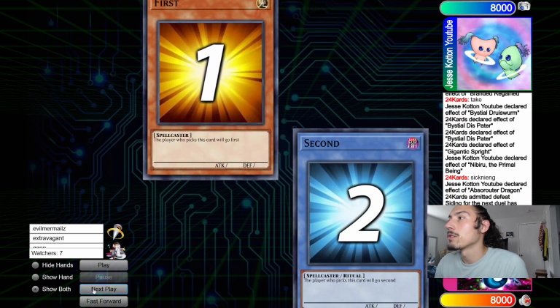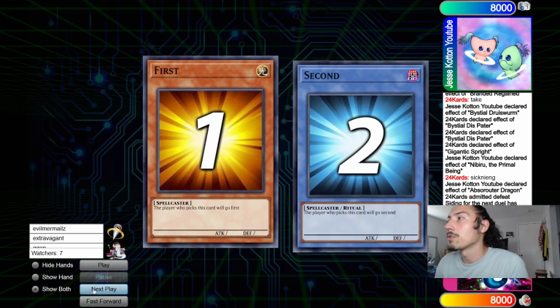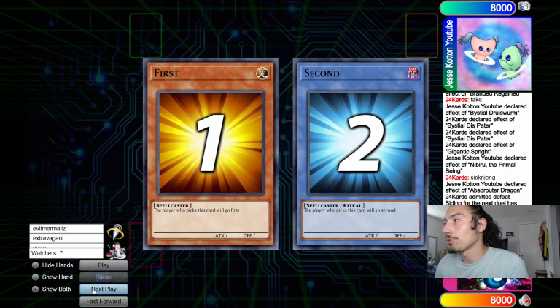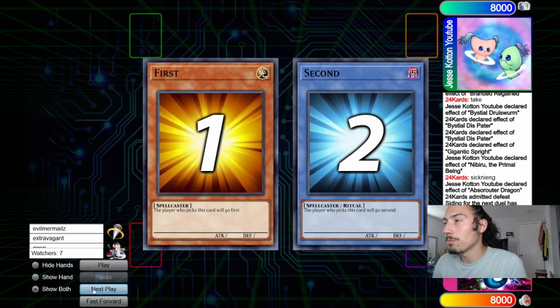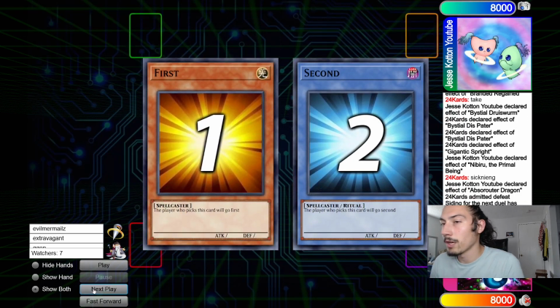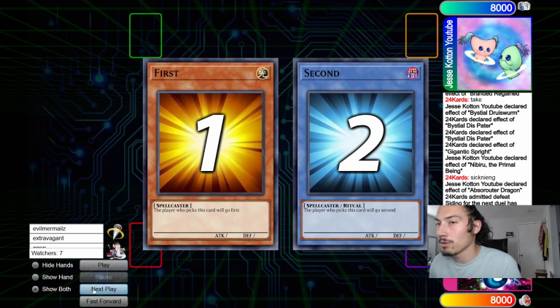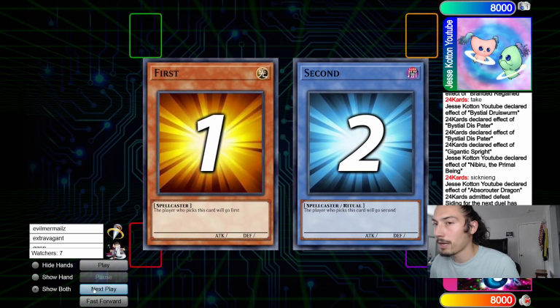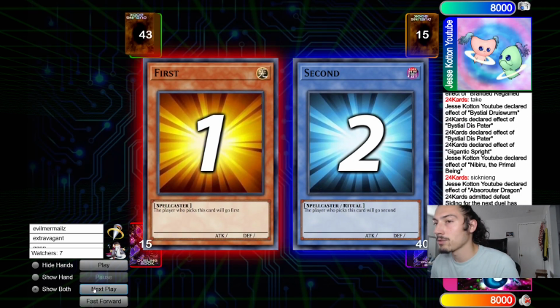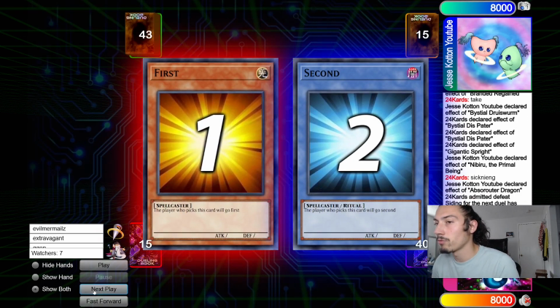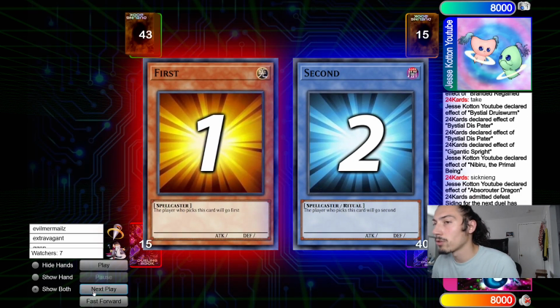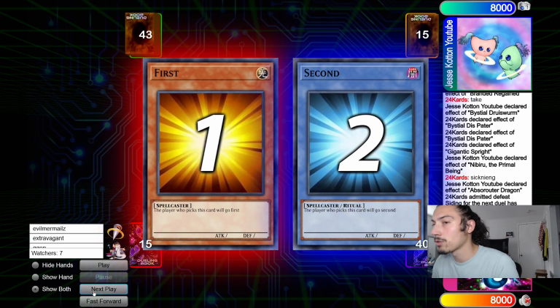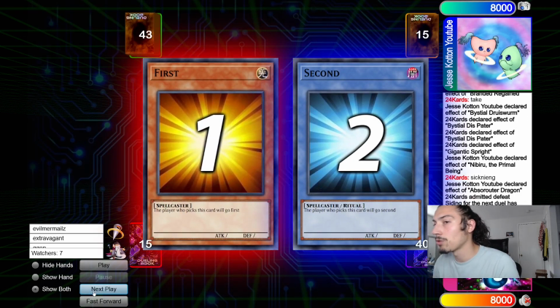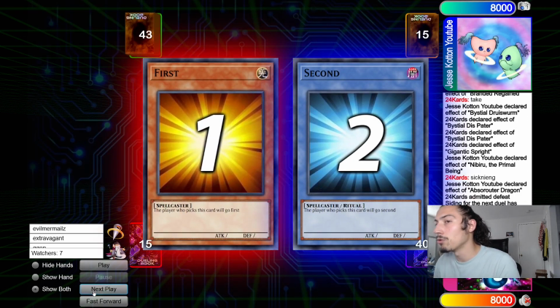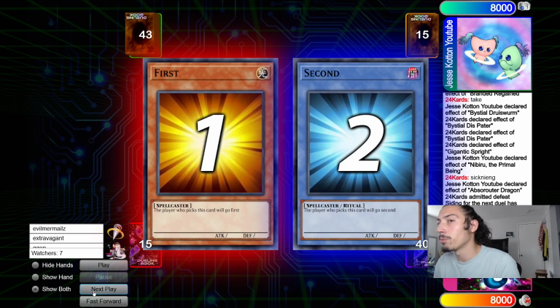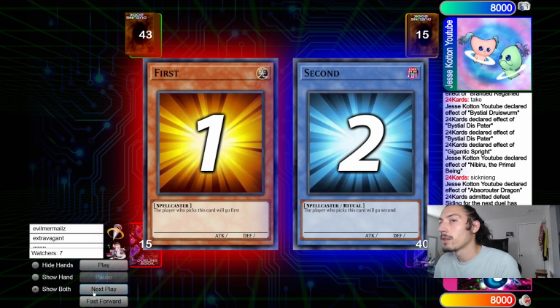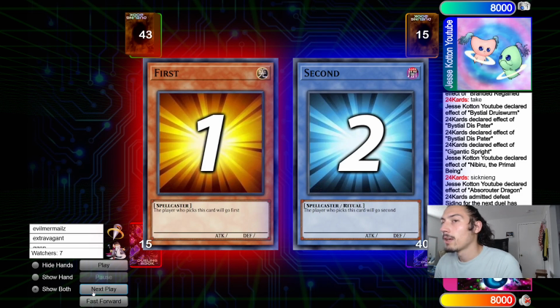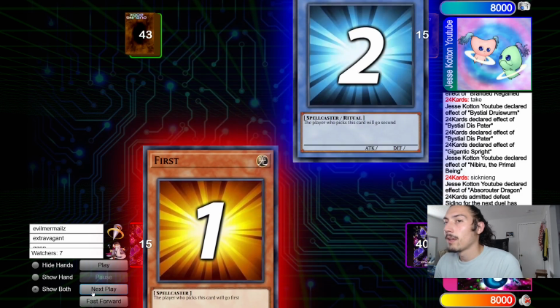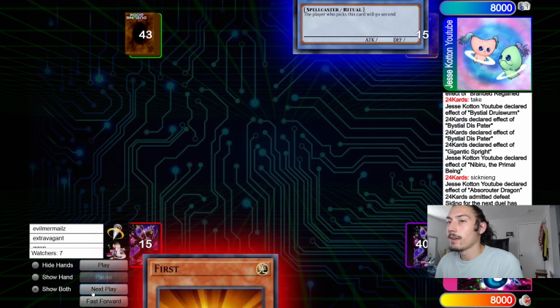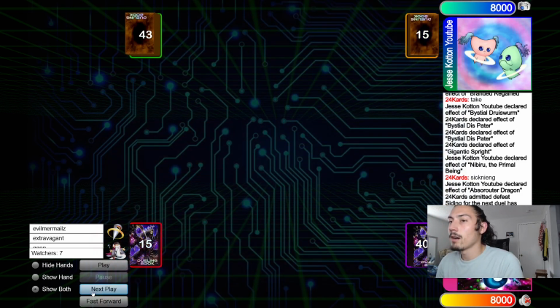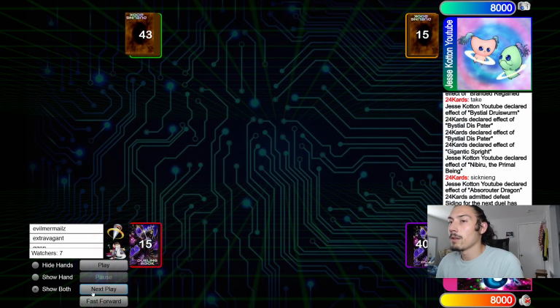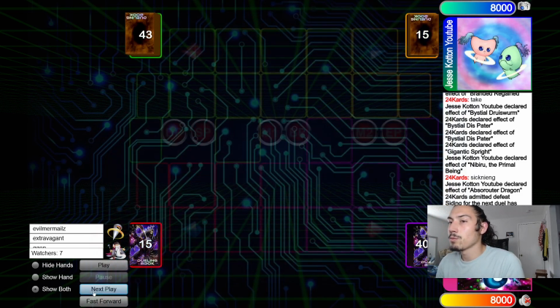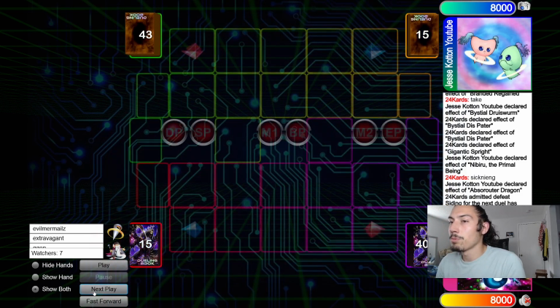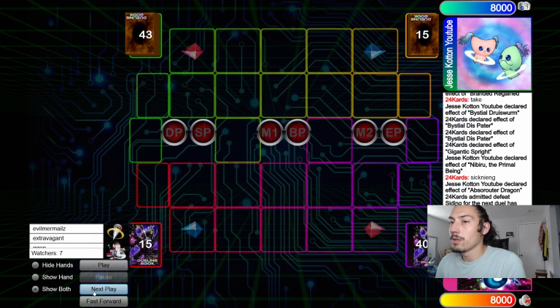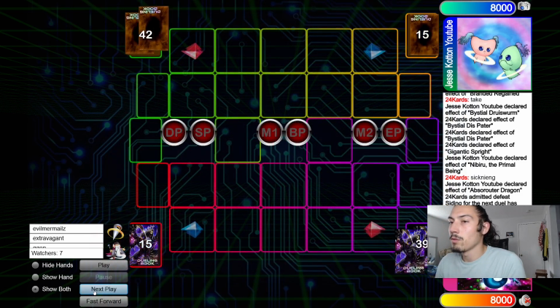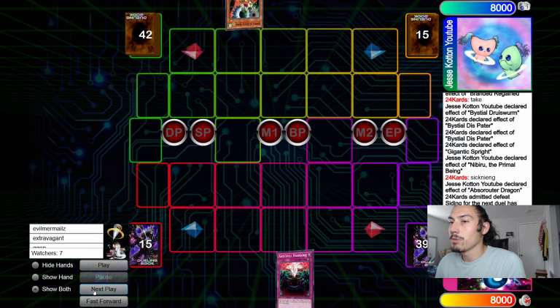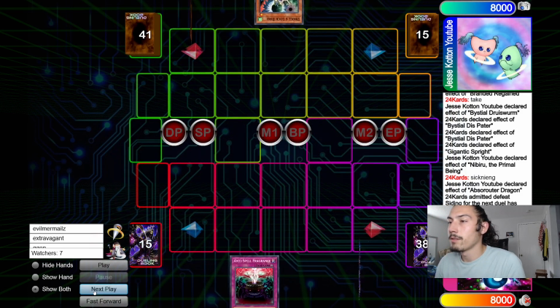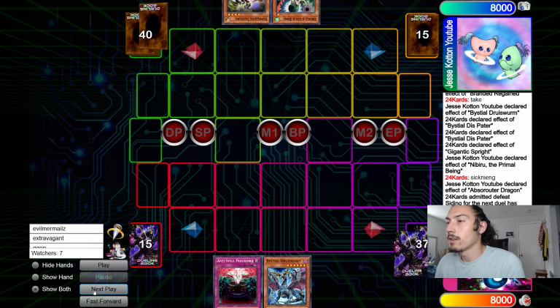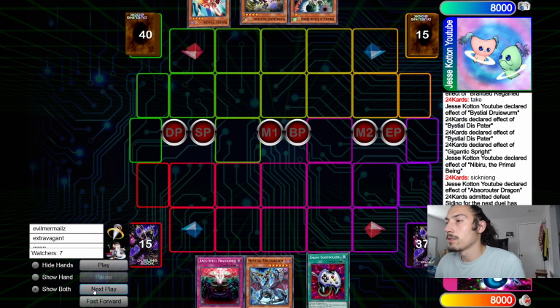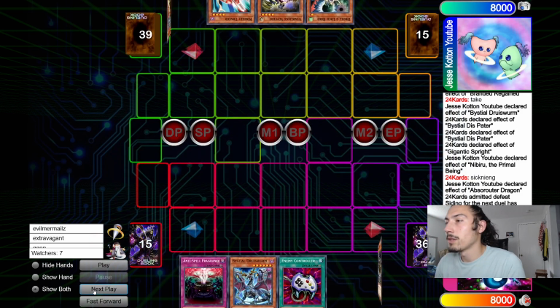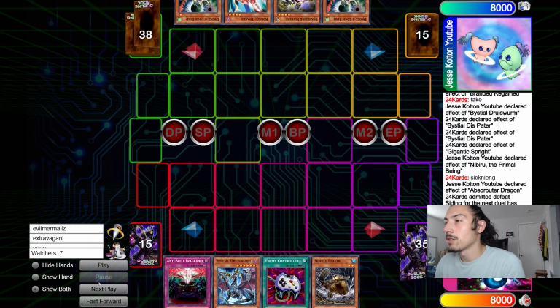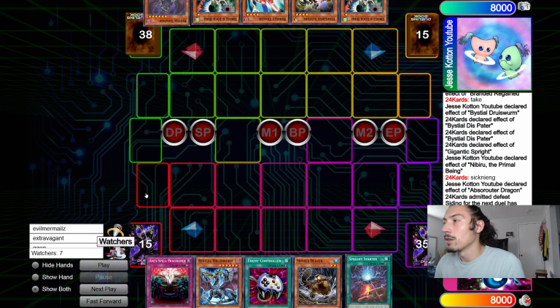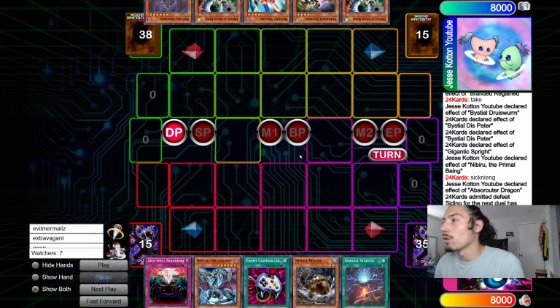He goes Gigantic, makes two Level 2s with Seronier token — exactly five monsters — drops Nib. He said 'sickening.' Passover and scoop. Well played, very nice and patient.